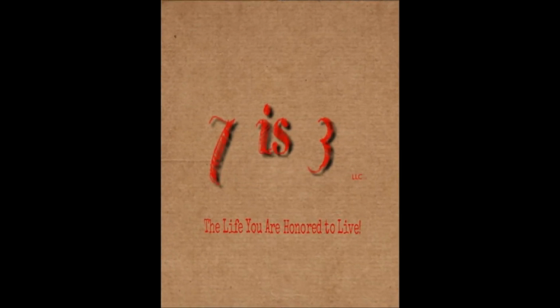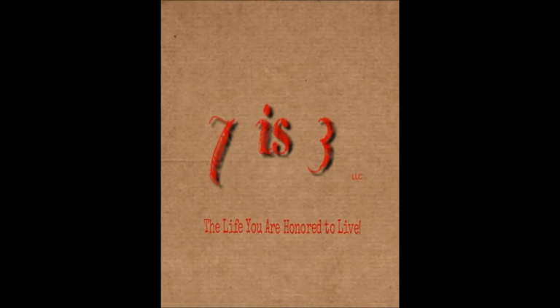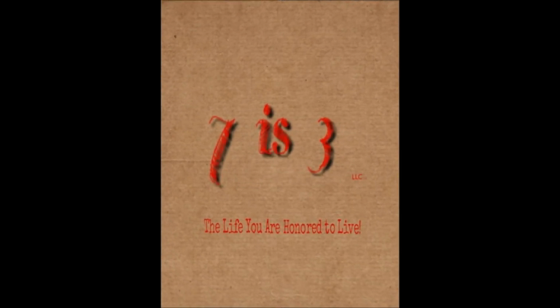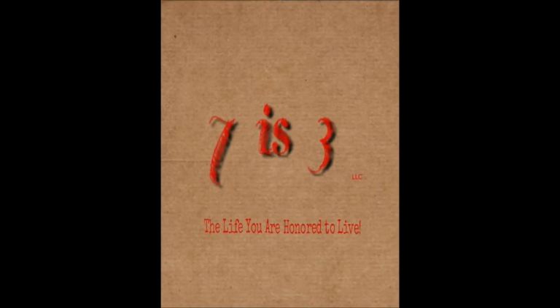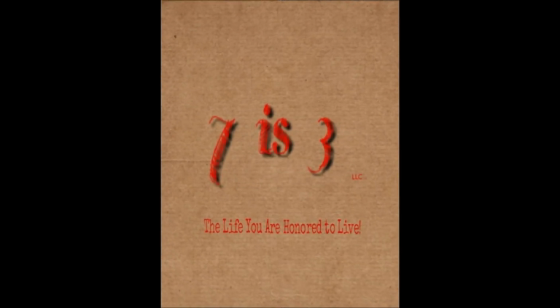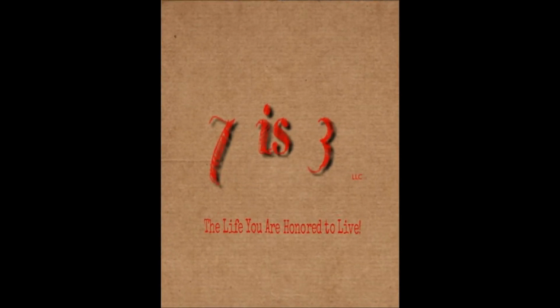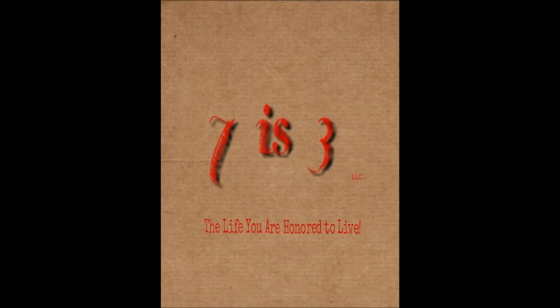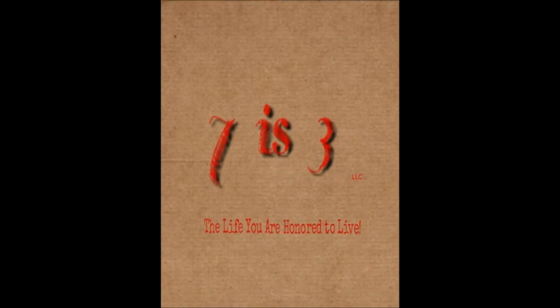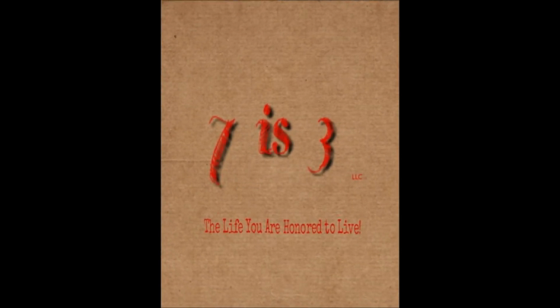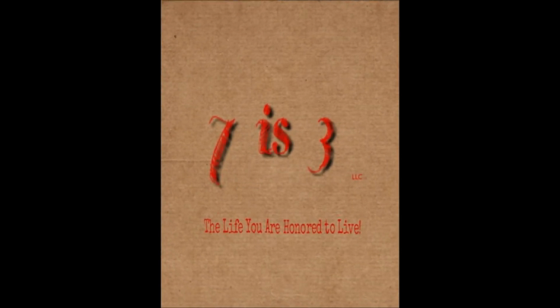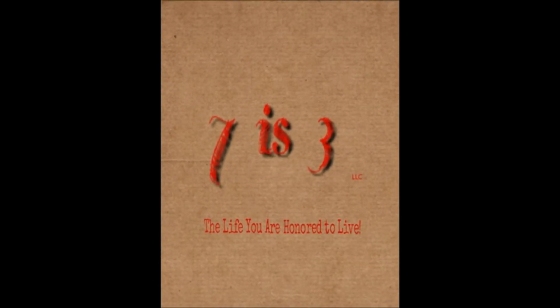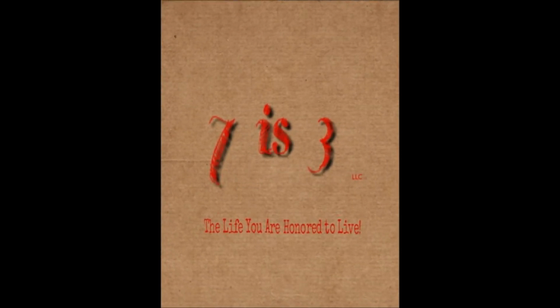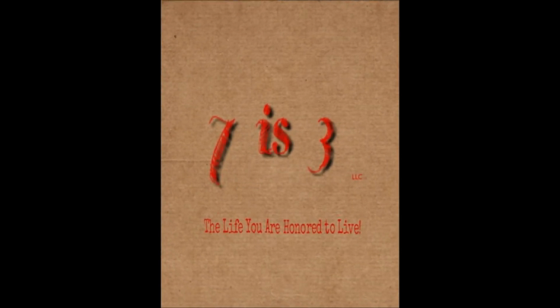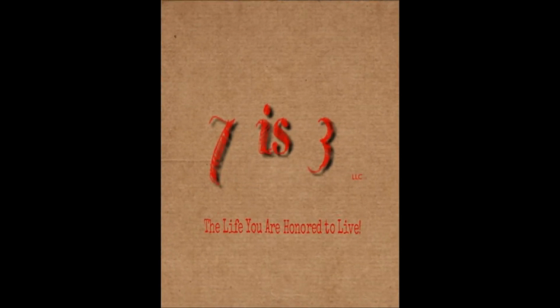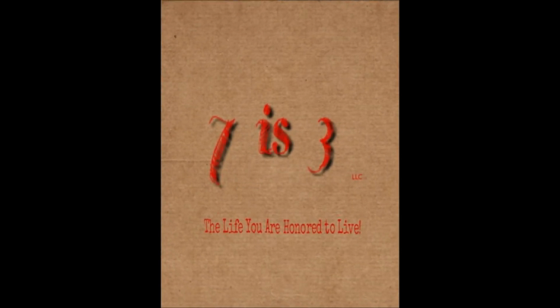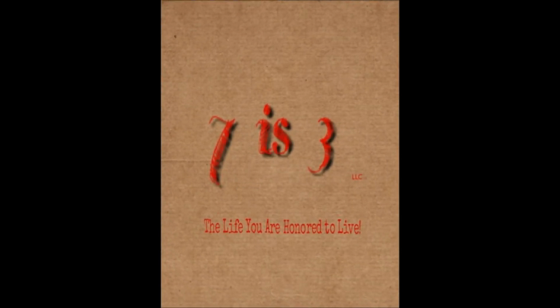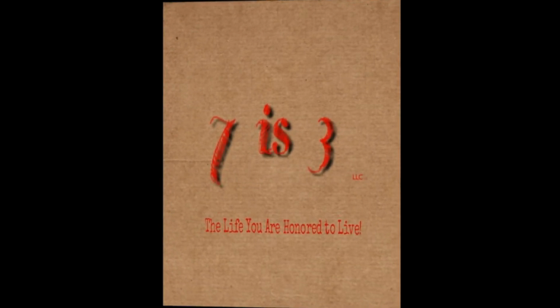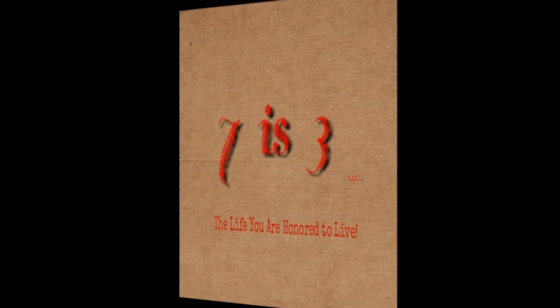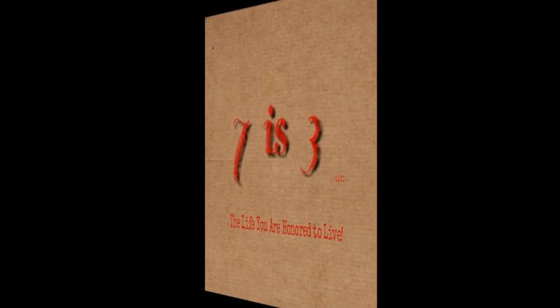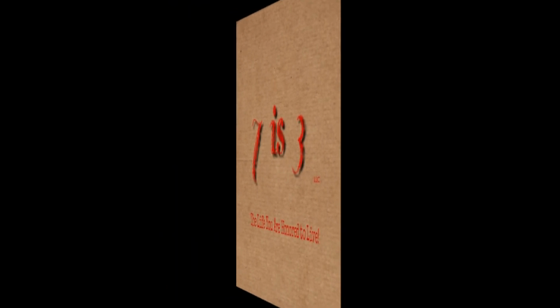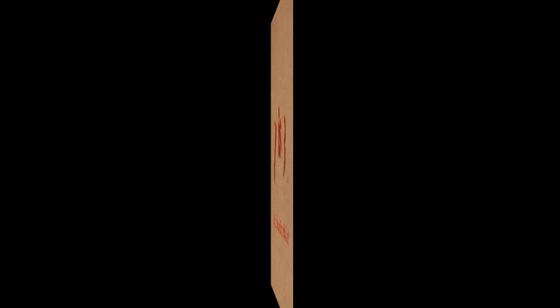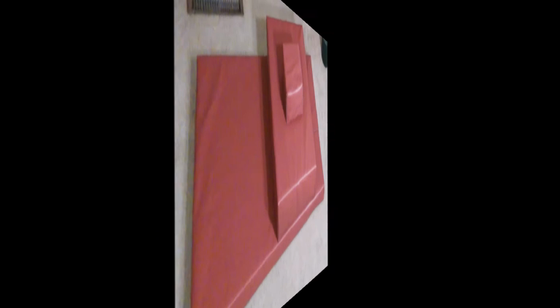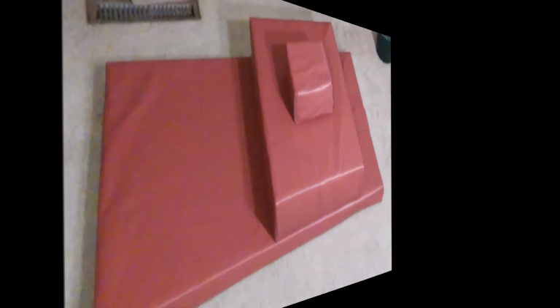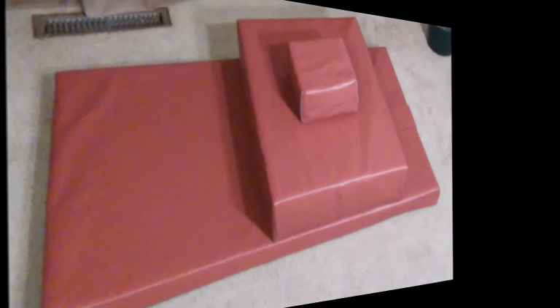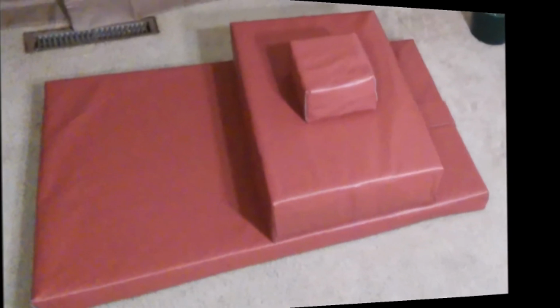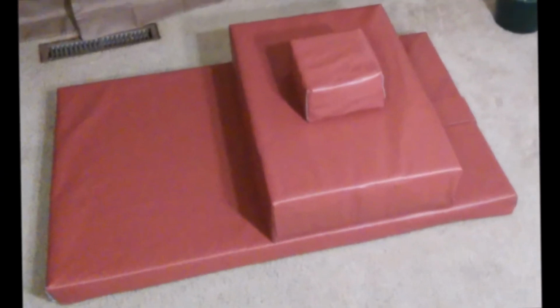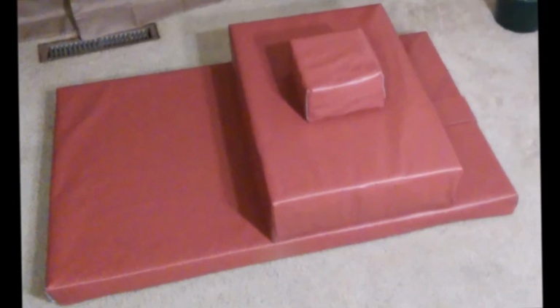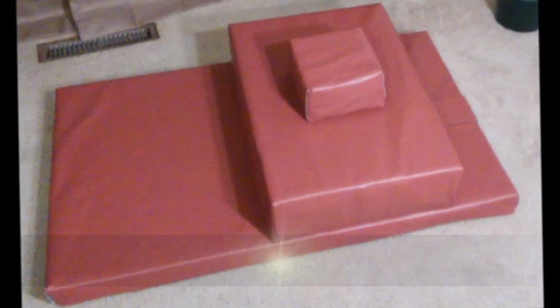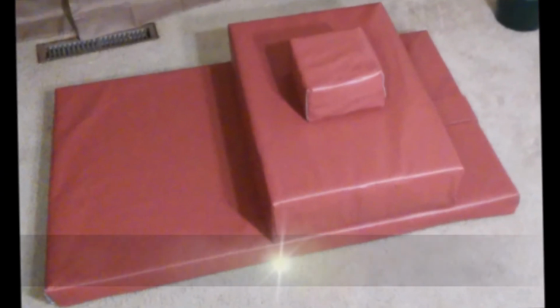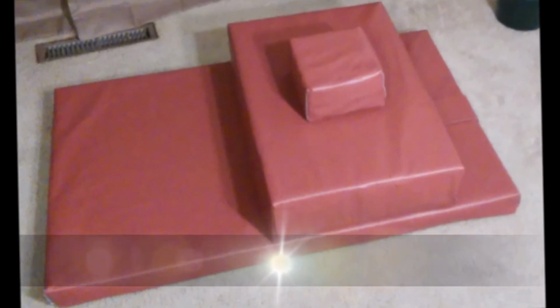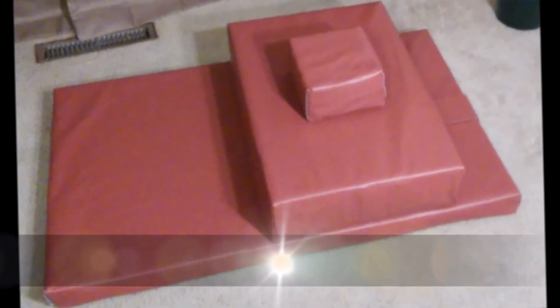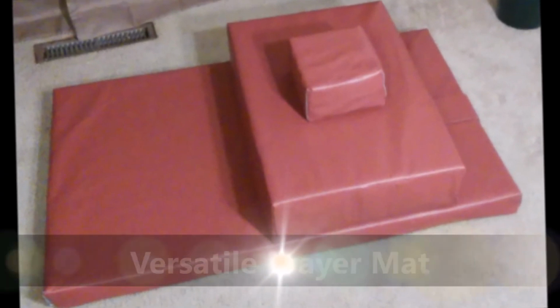7is3, LLC is proud to present to you its new product, the Versatile Prayer Mat.